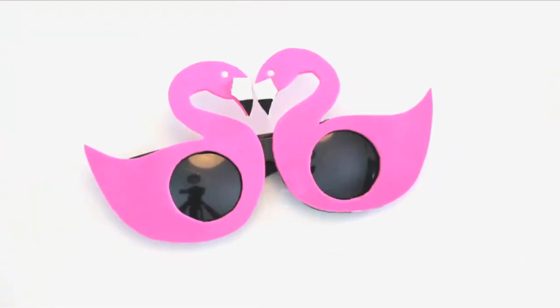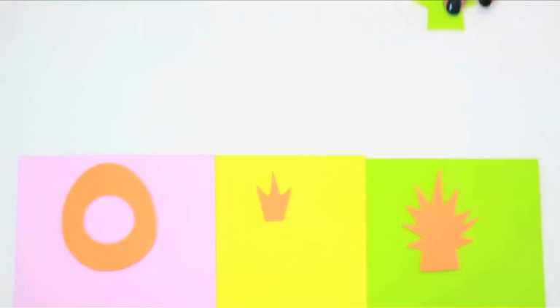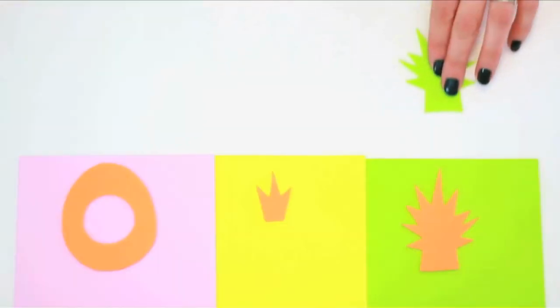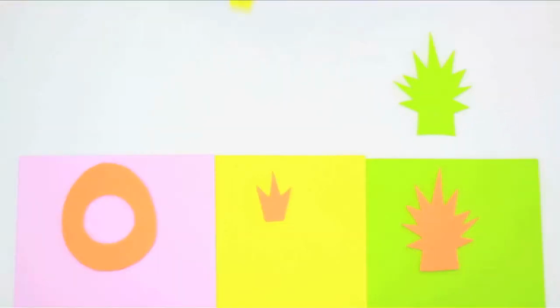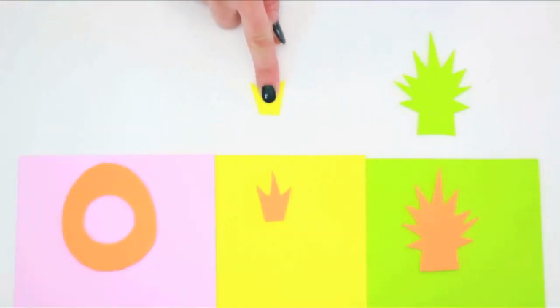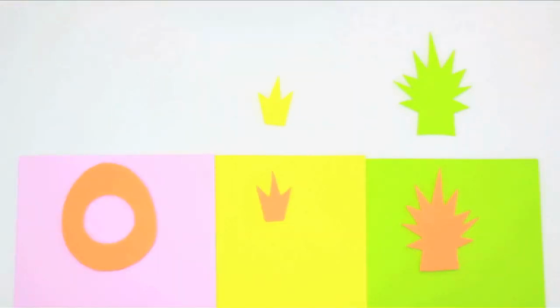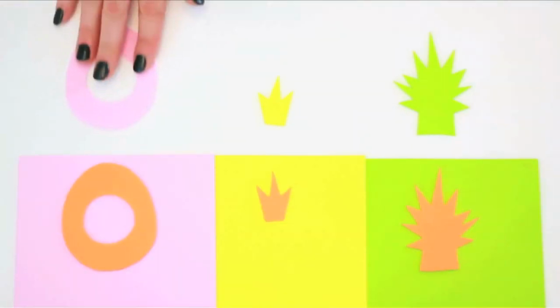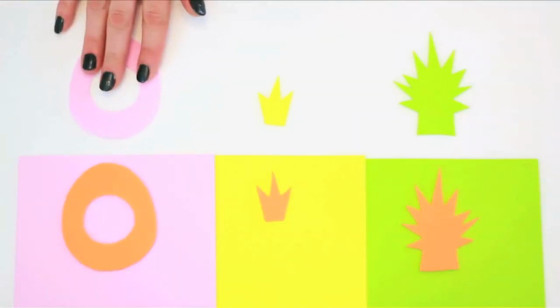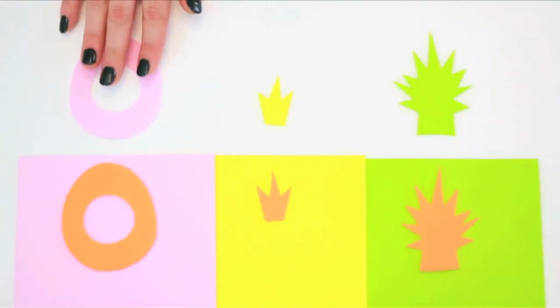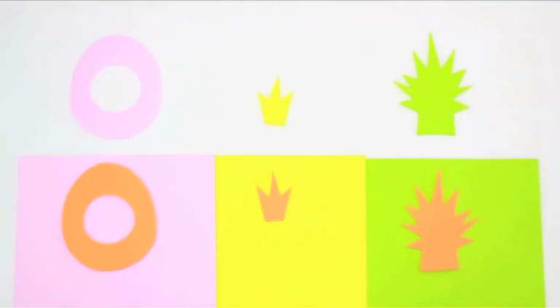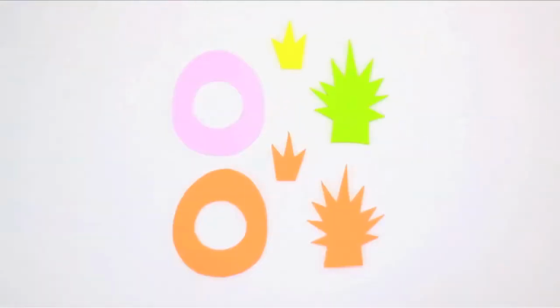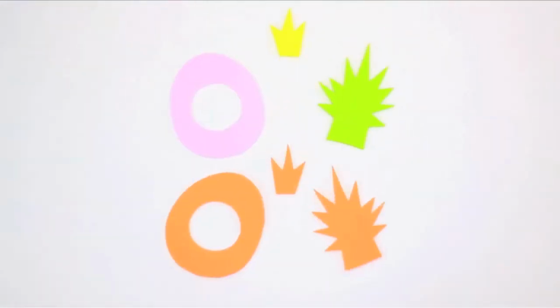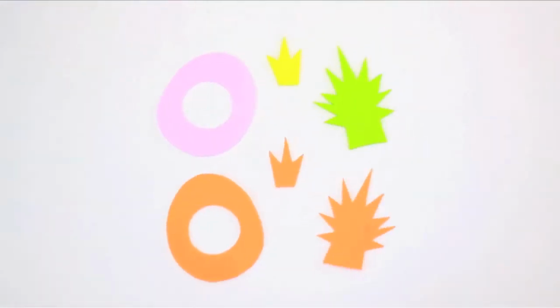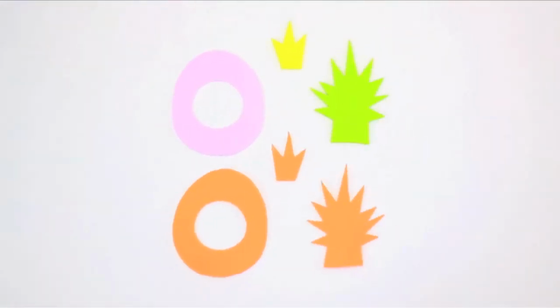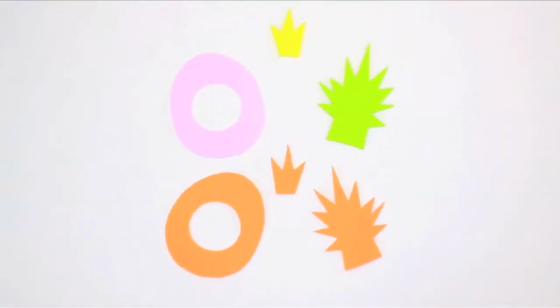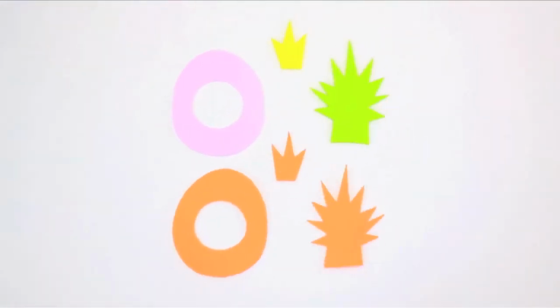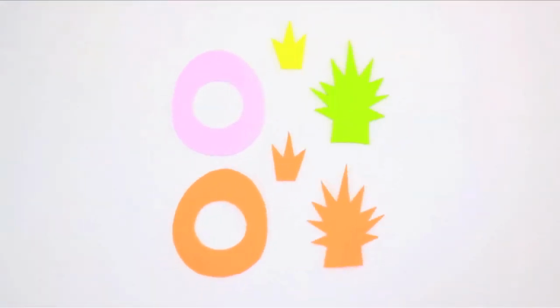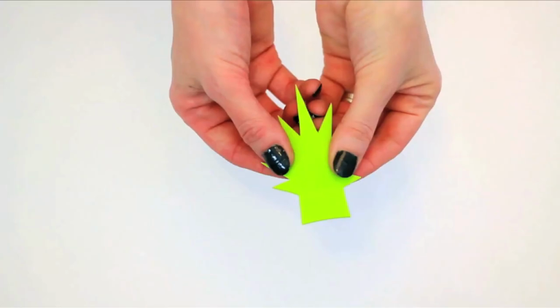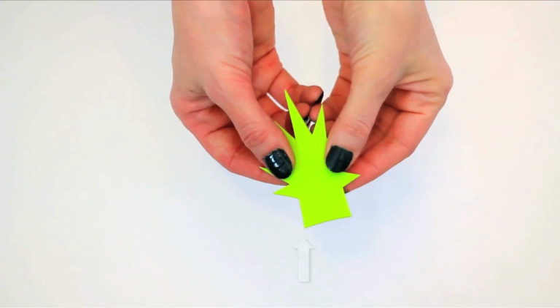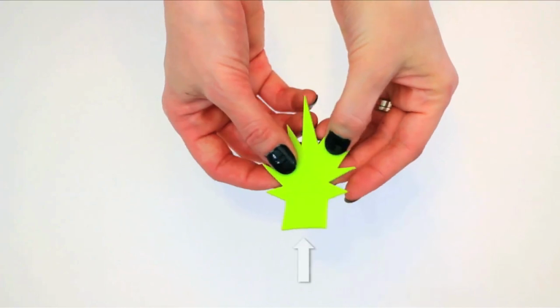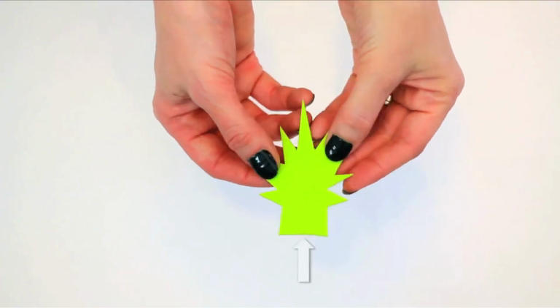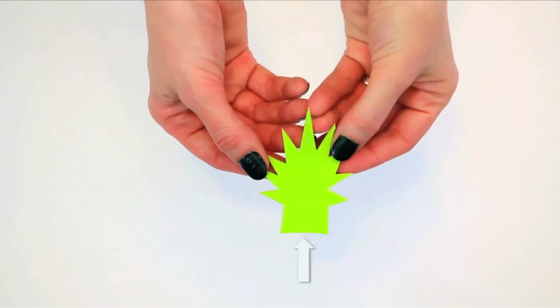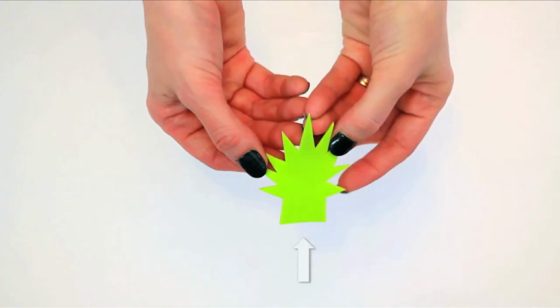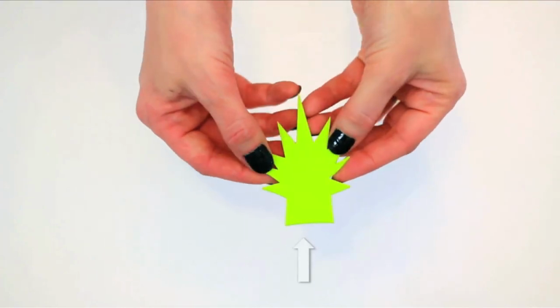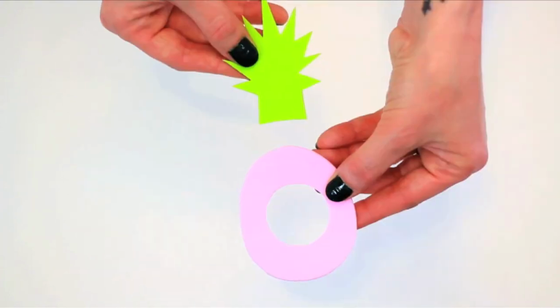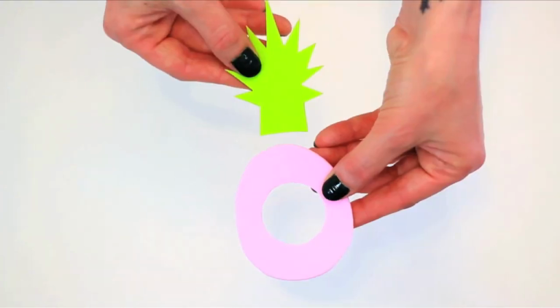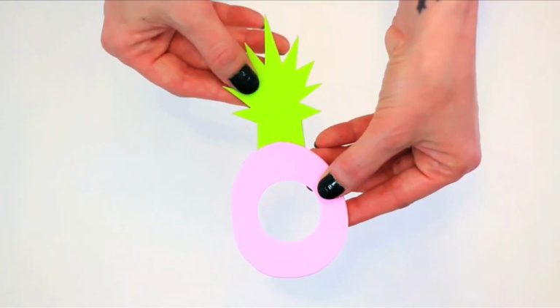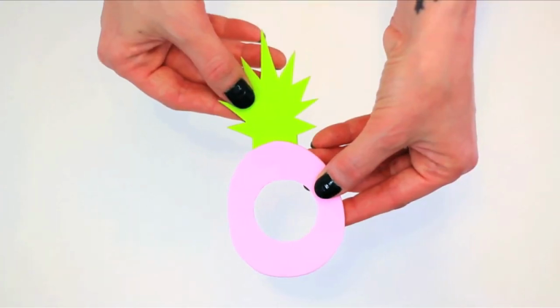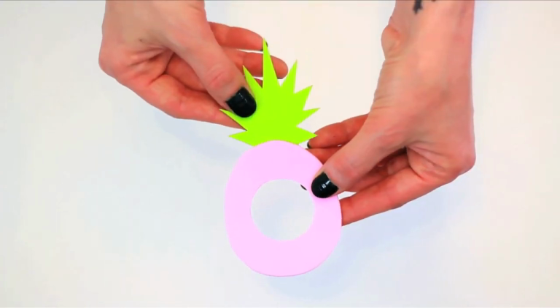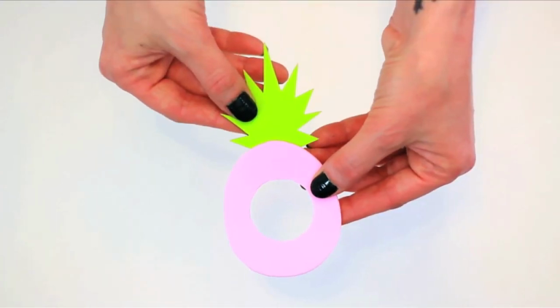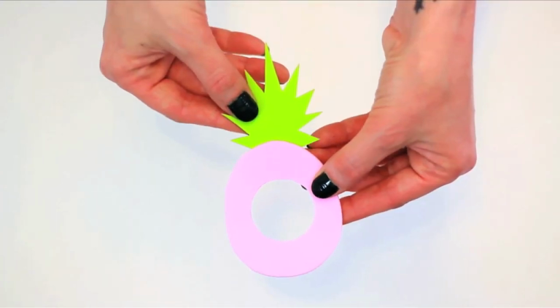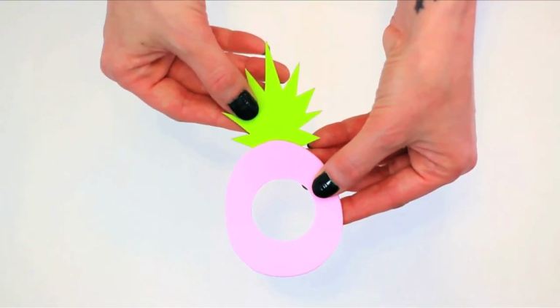When making pineapples, cut the greenery with an extra tab on the bottom to affix to the body of the fruit.